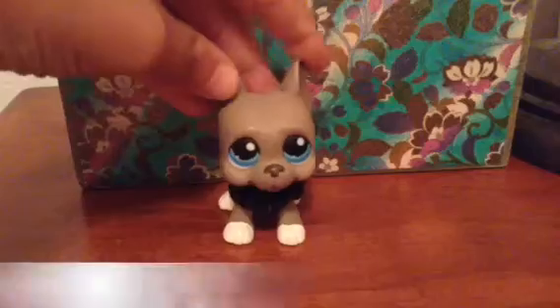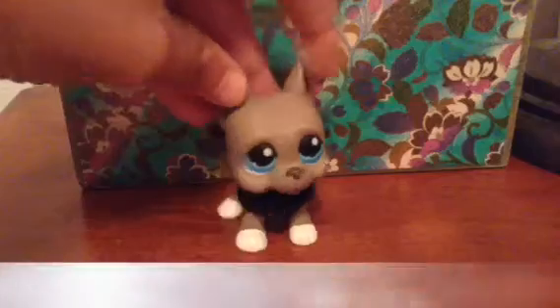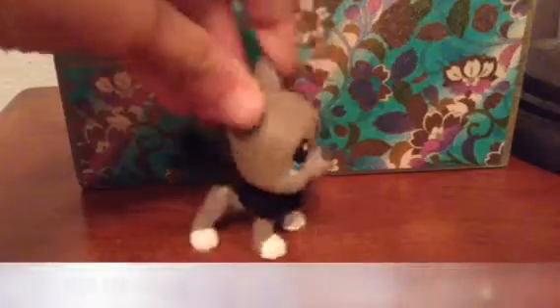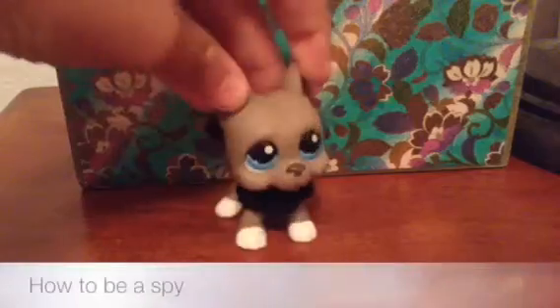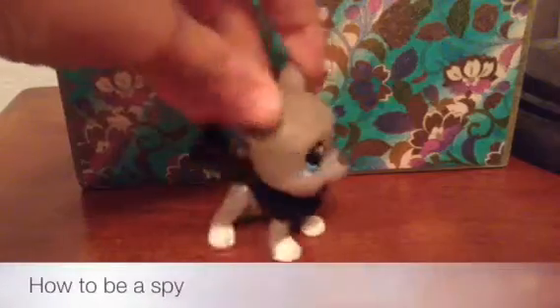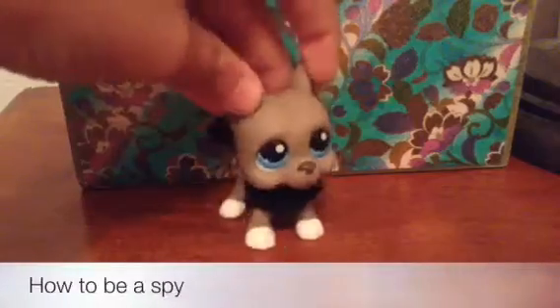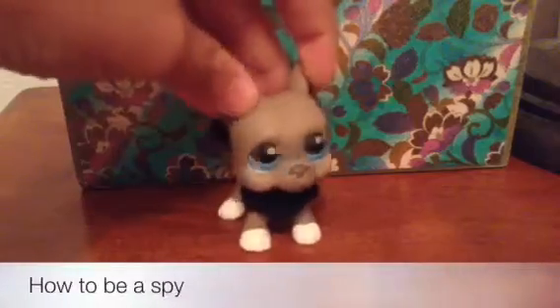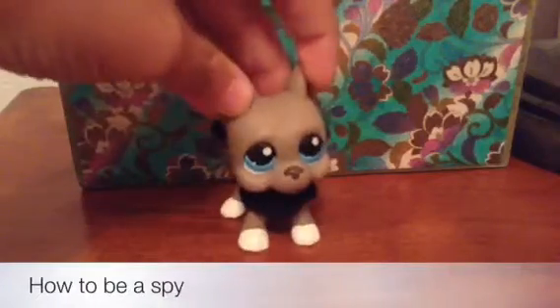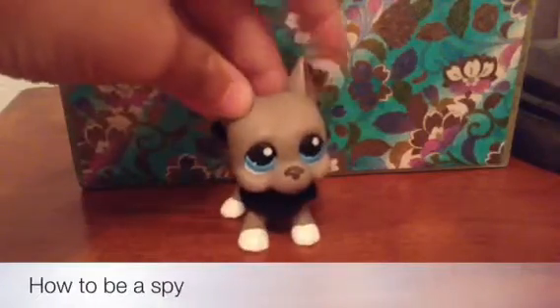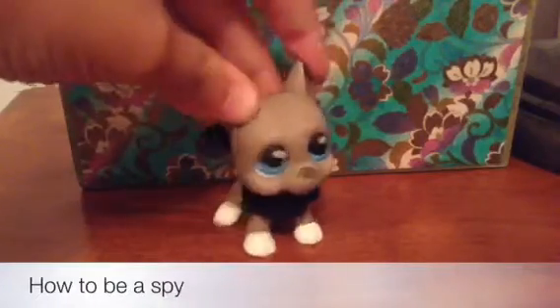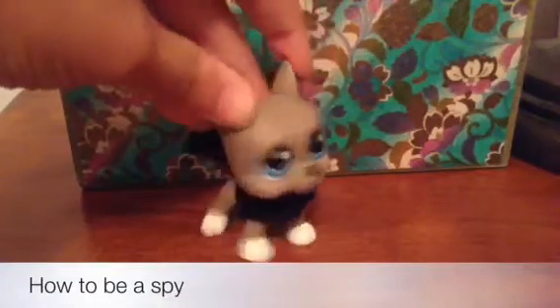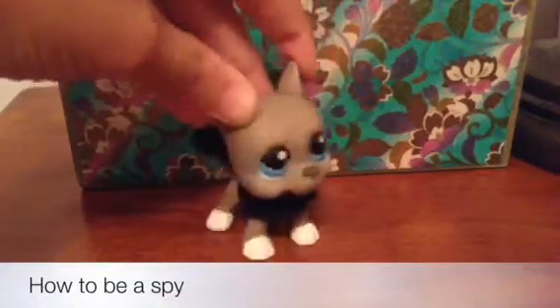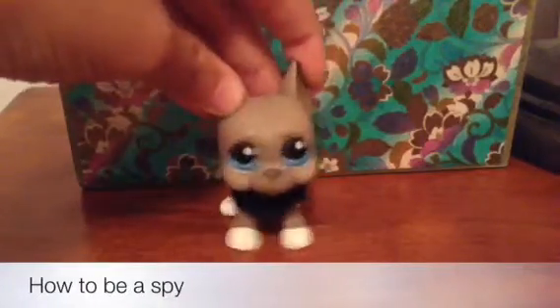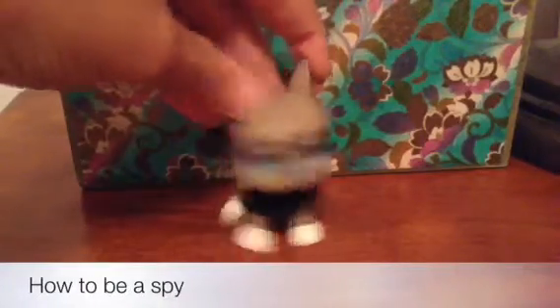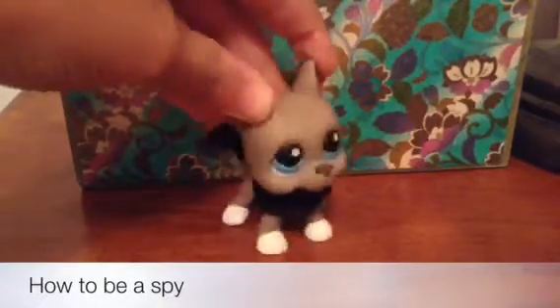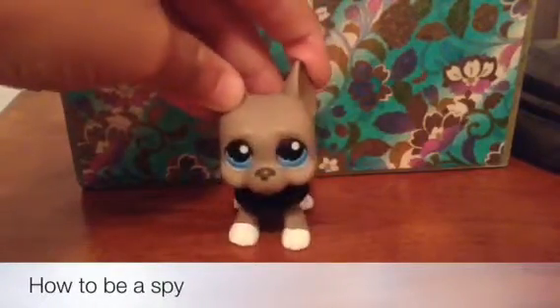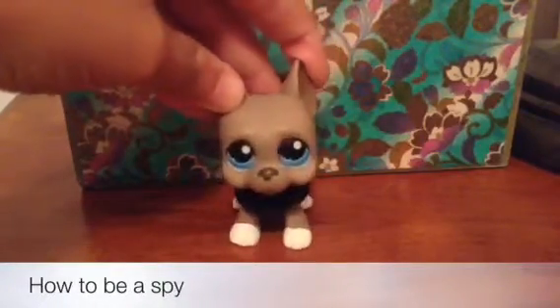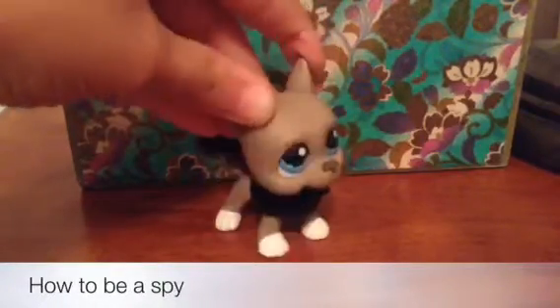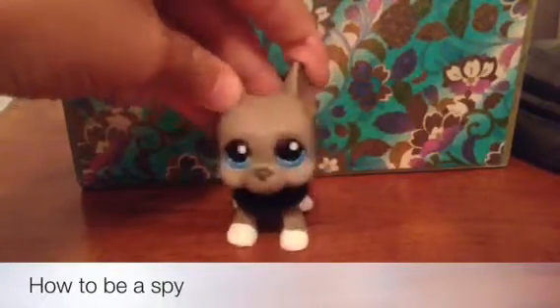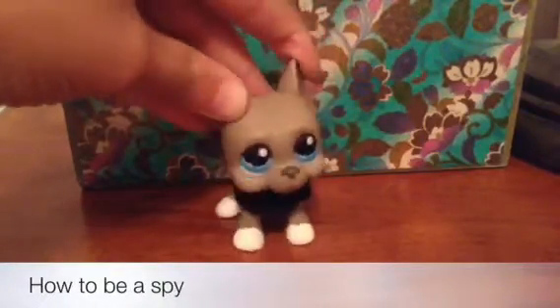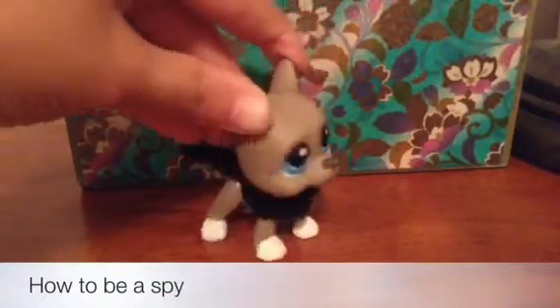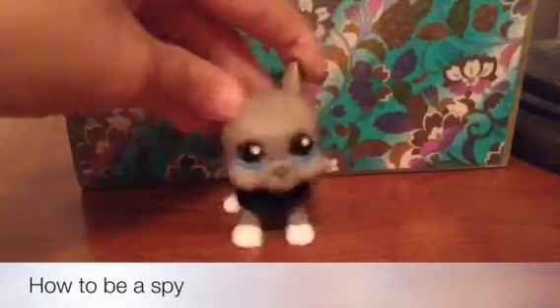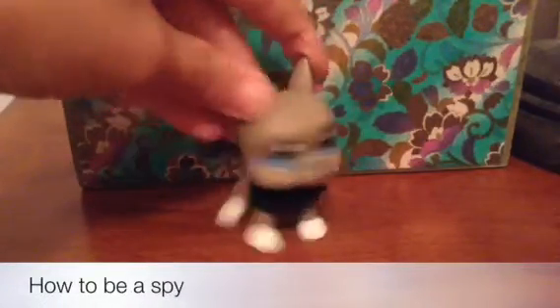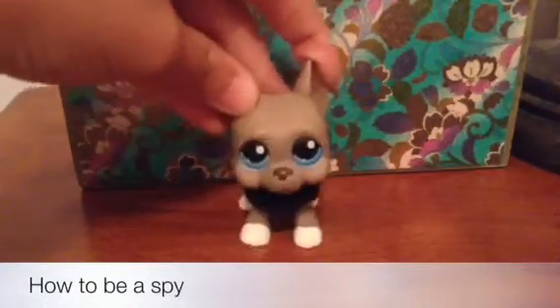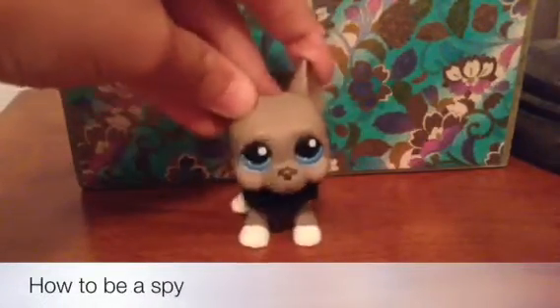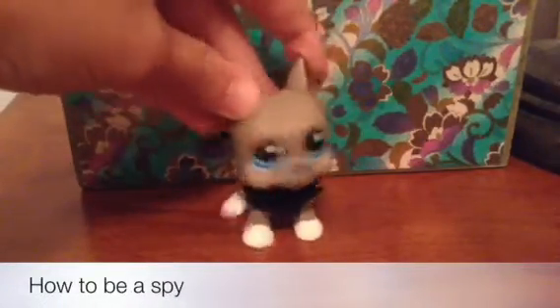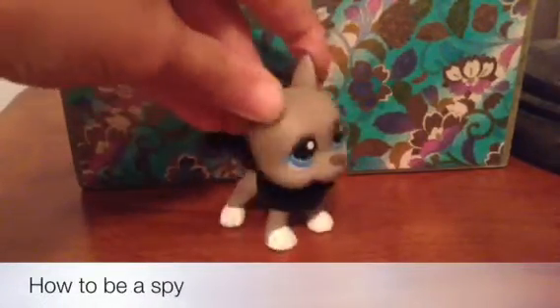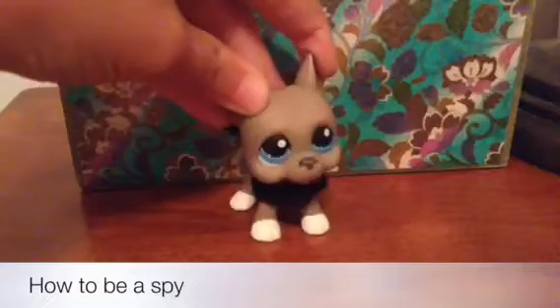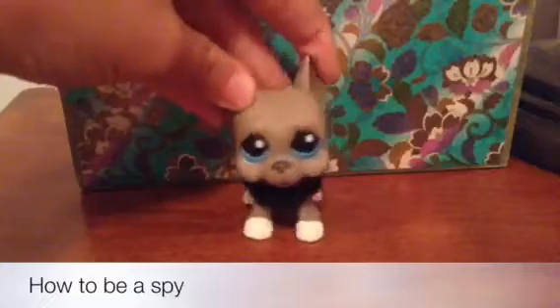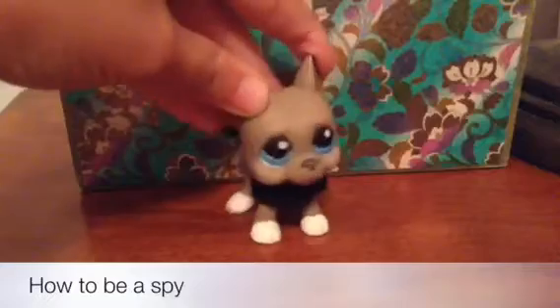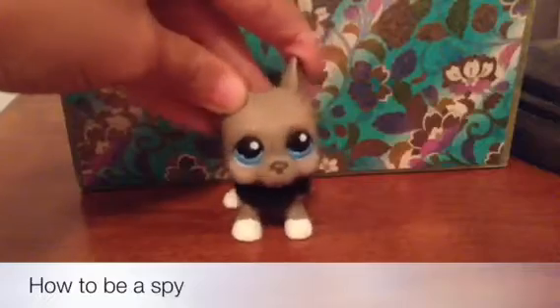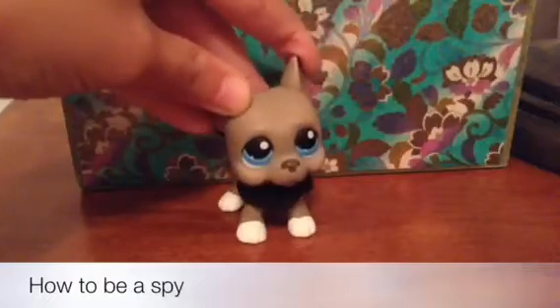Hi, it's John. Today I'm going to teach you guys 10 tips on how to be a spy.